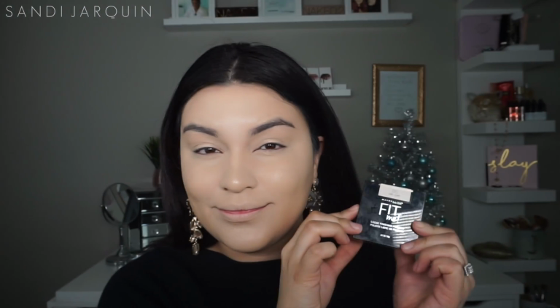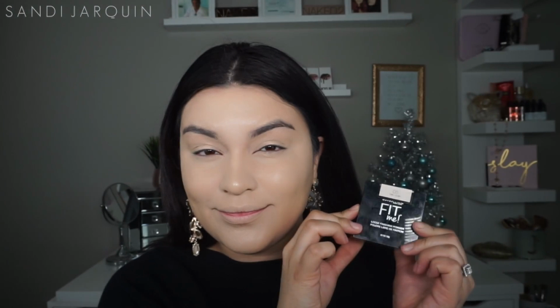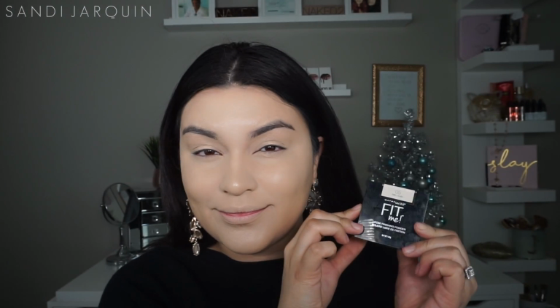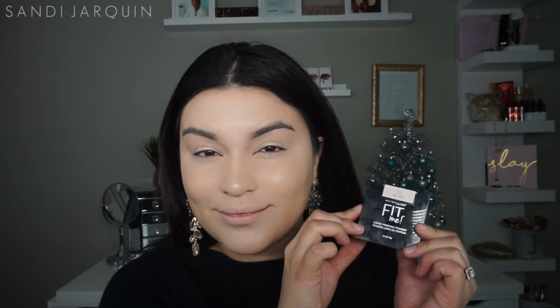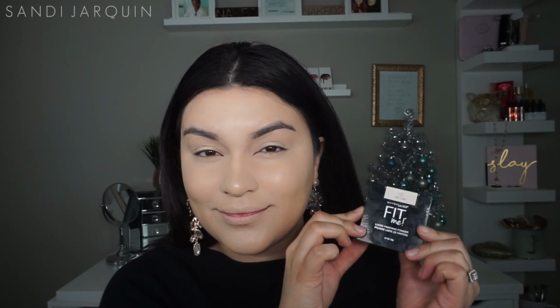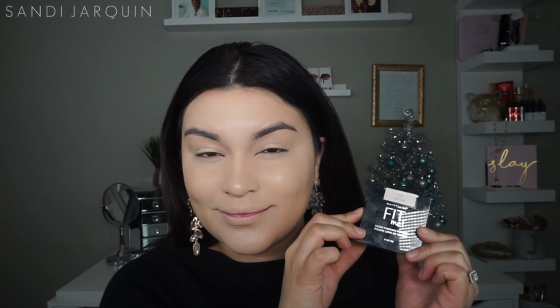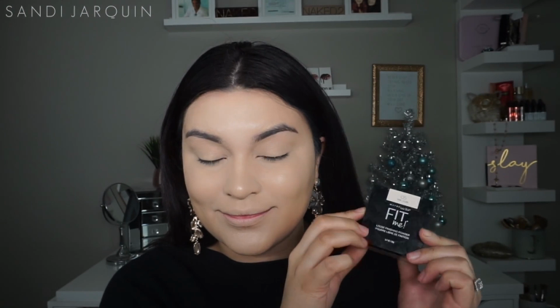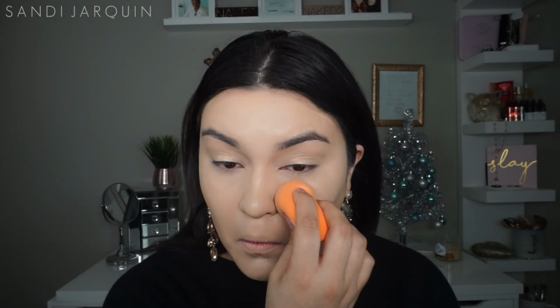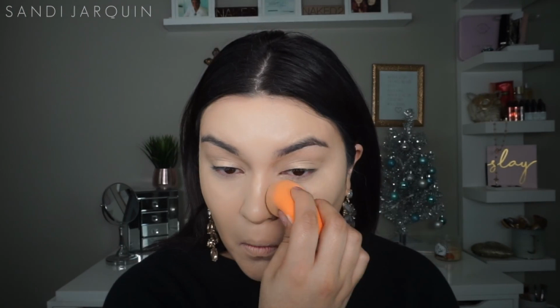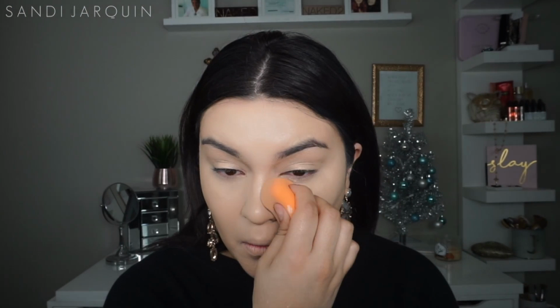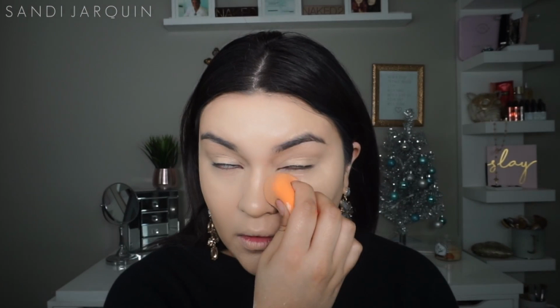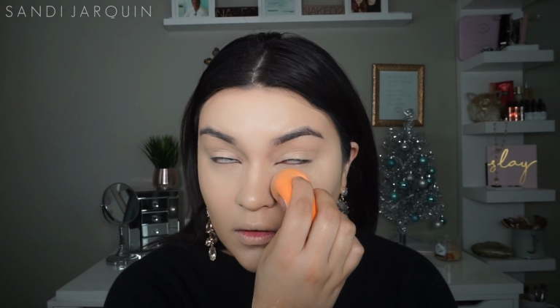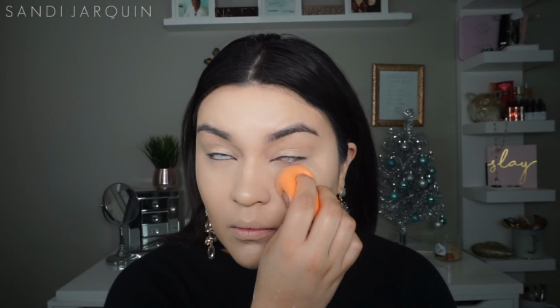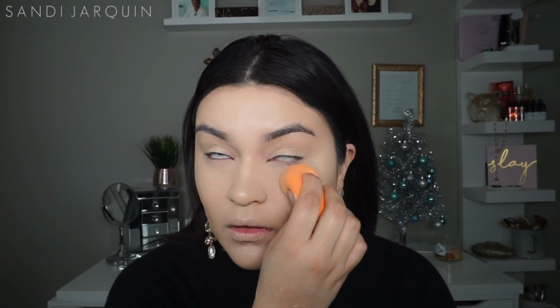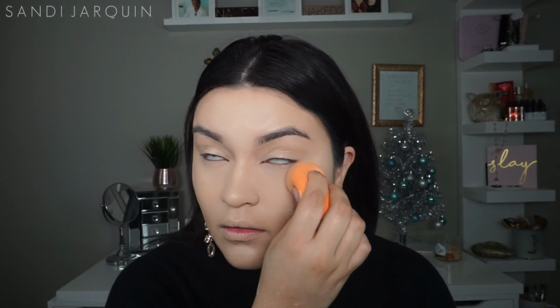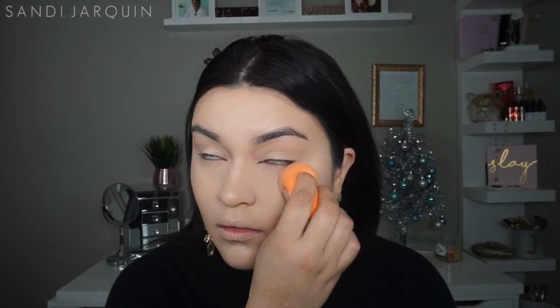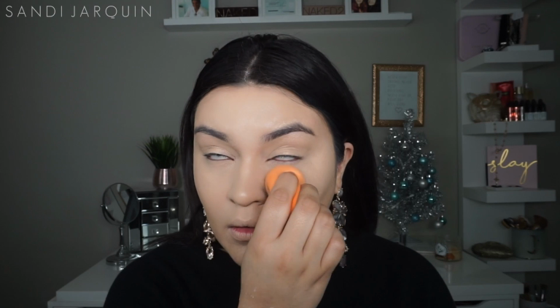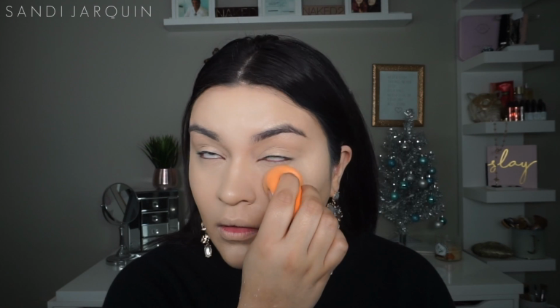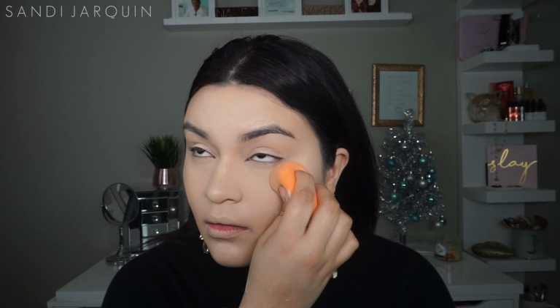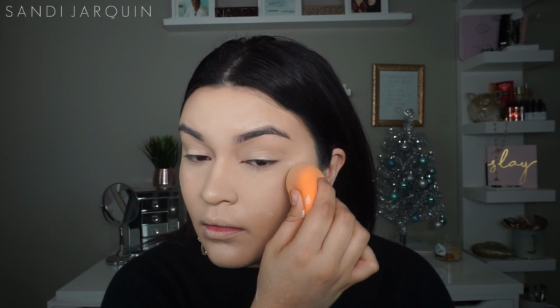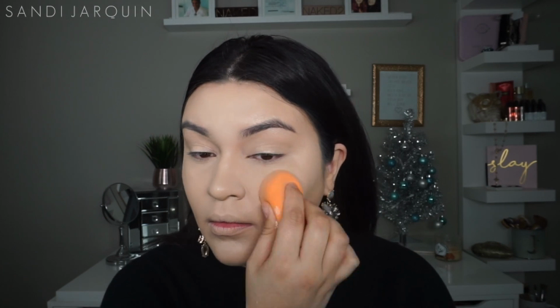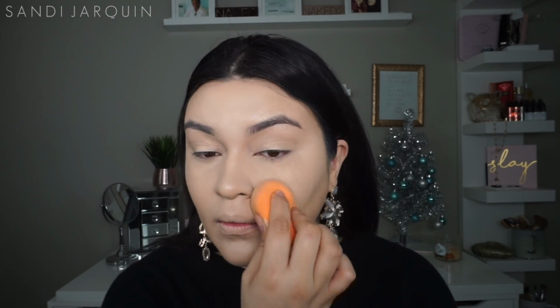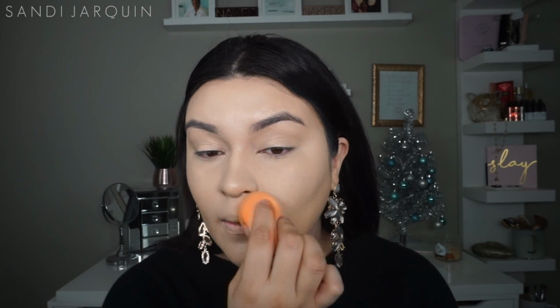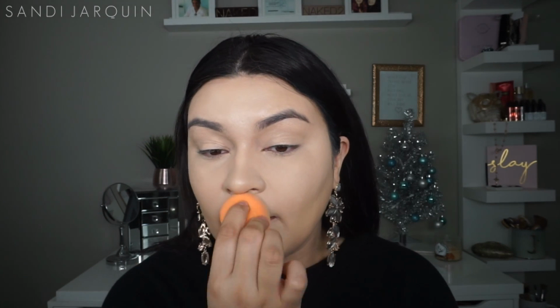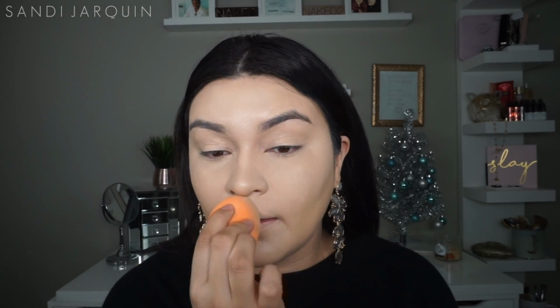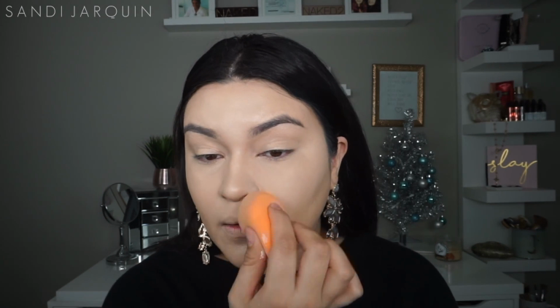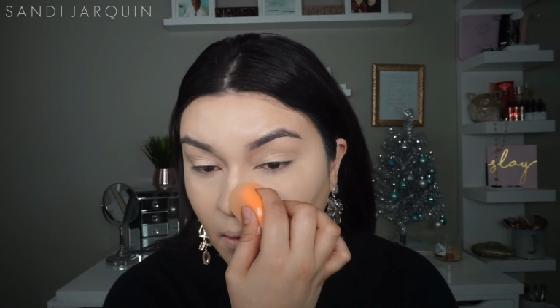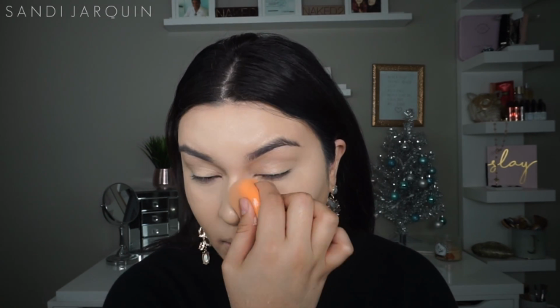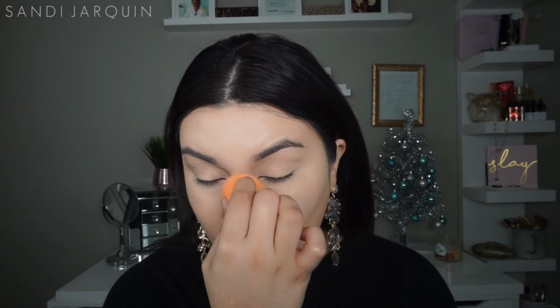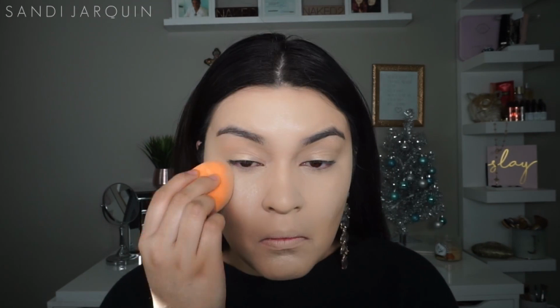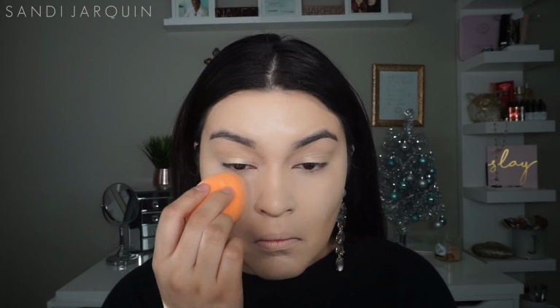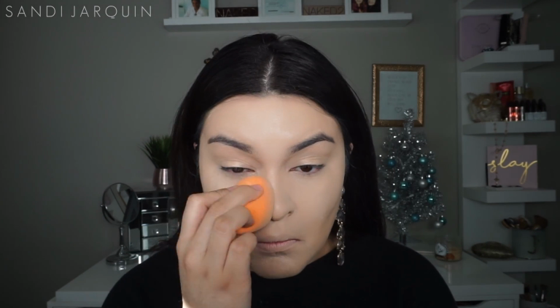Now to set everything, I'm going to go in with my Maybelline Fit Me Loose Translucent Powder and I'm going to just set the areas where I had concealer.